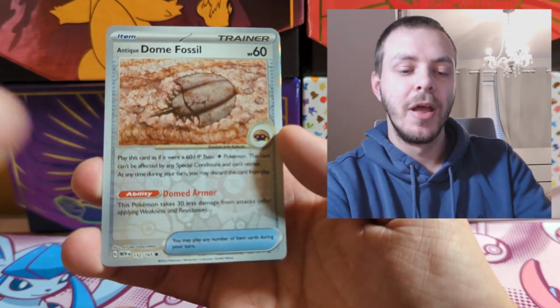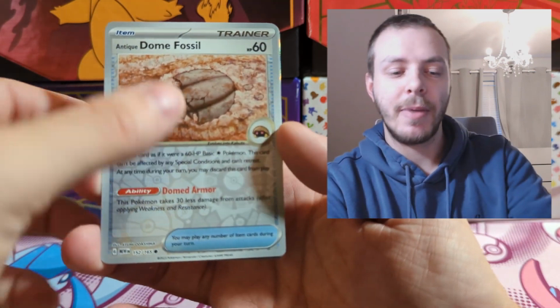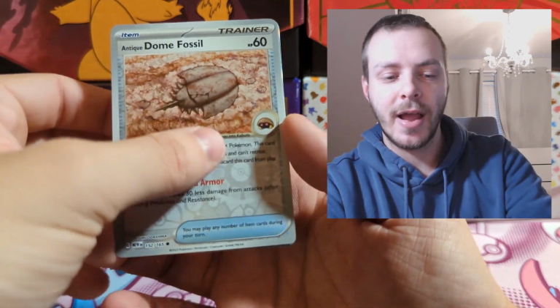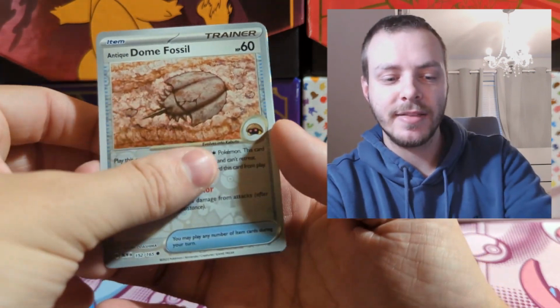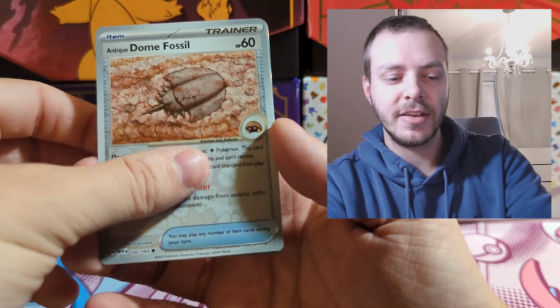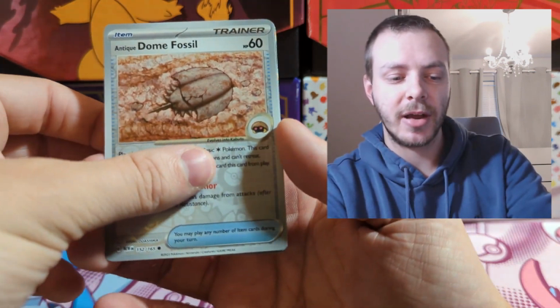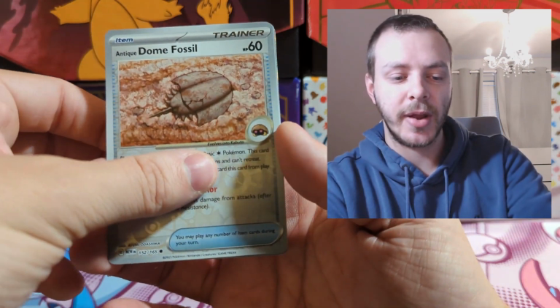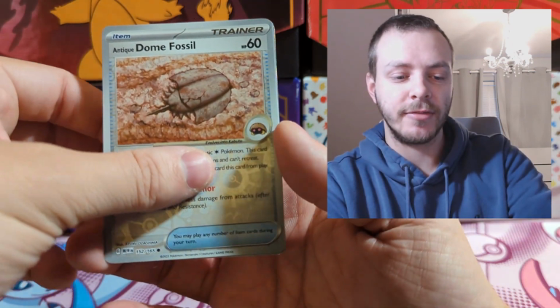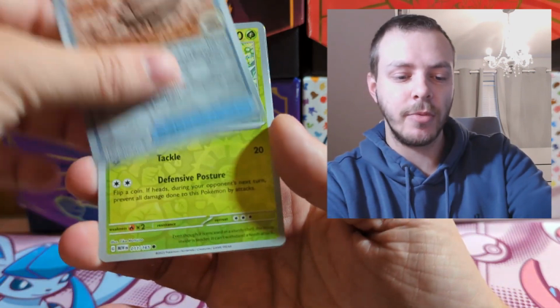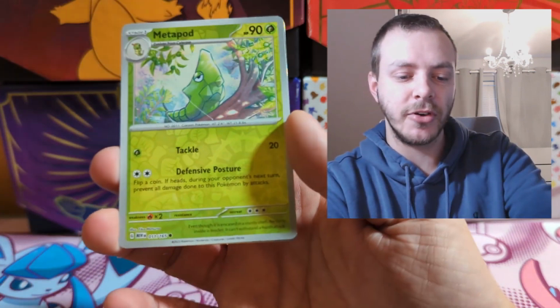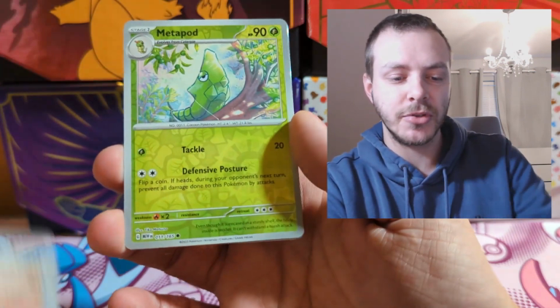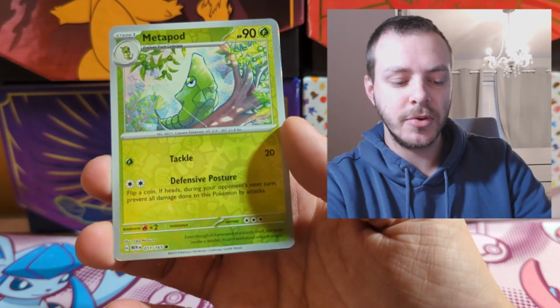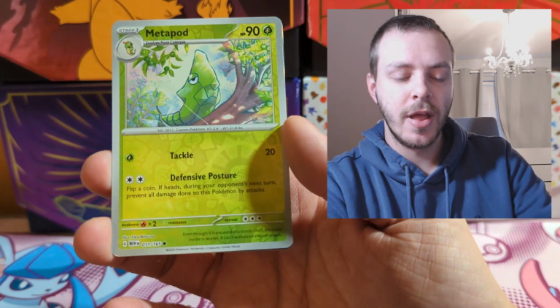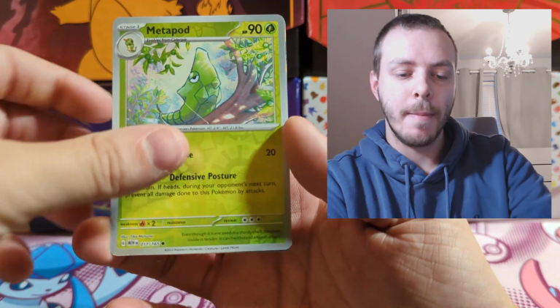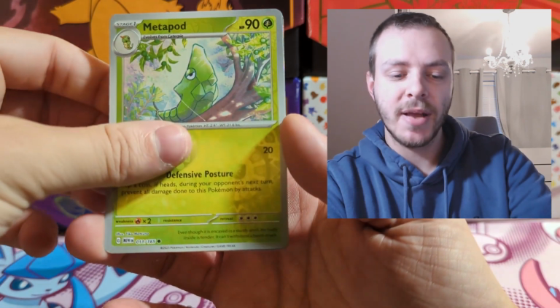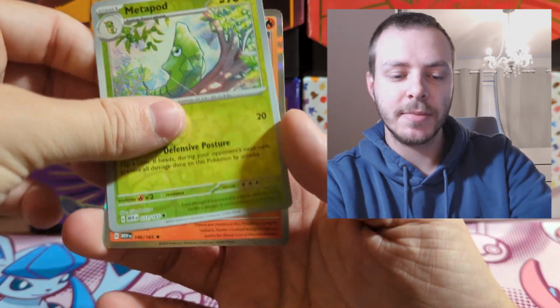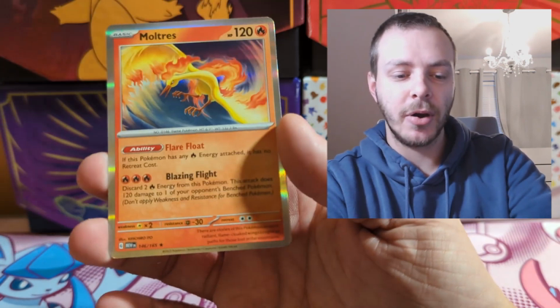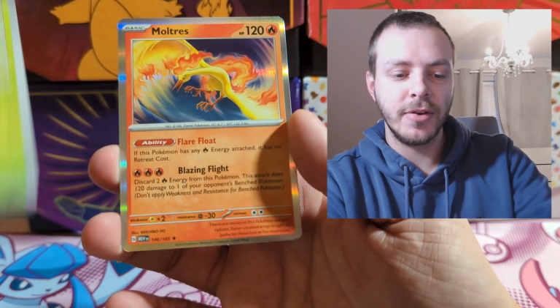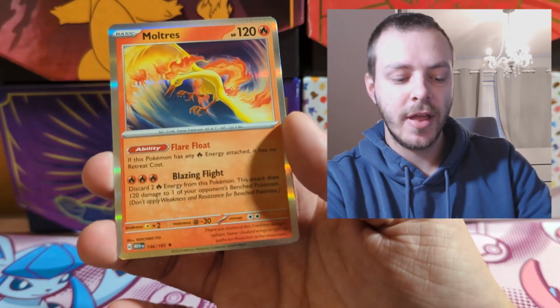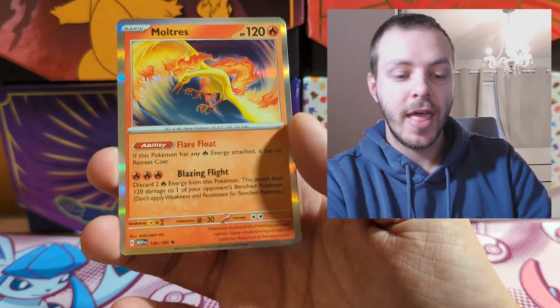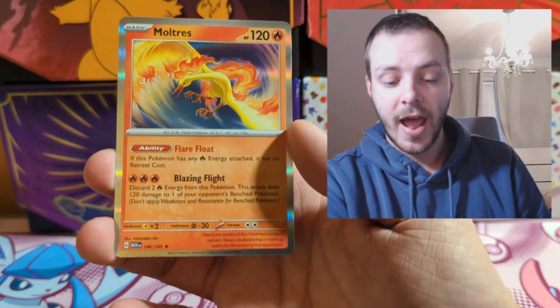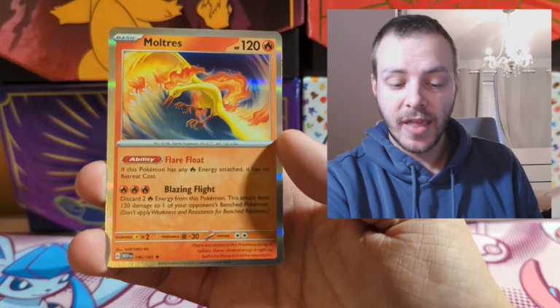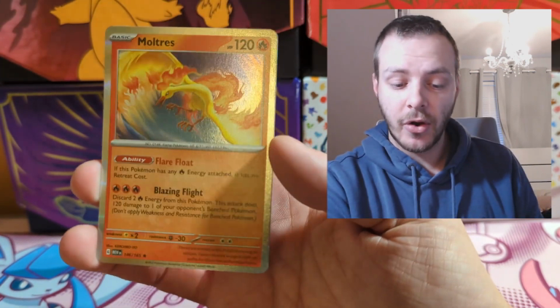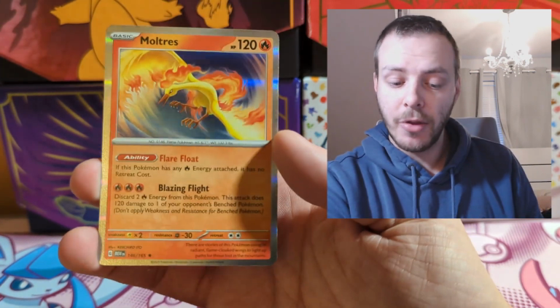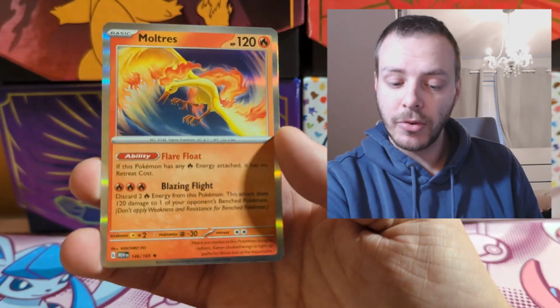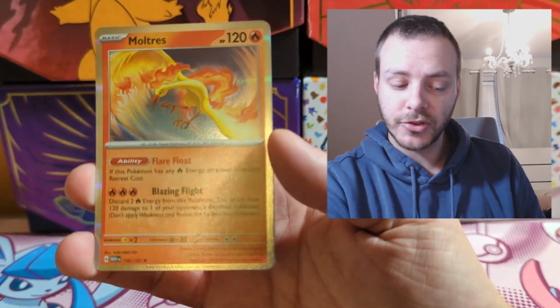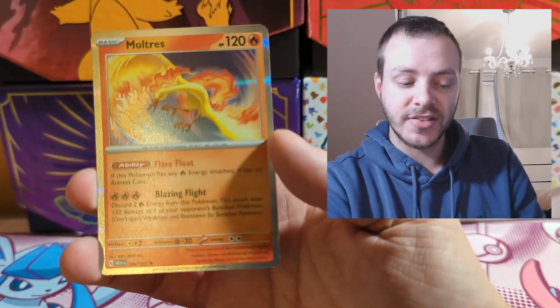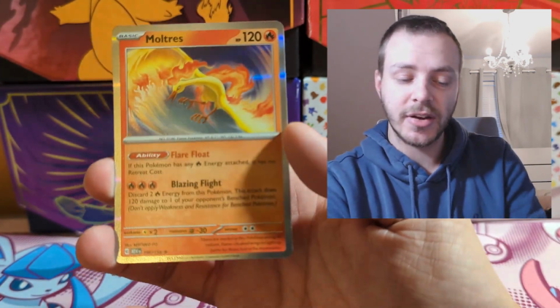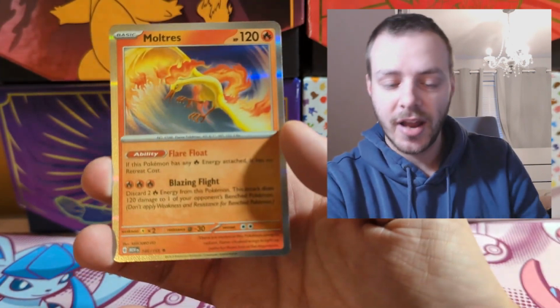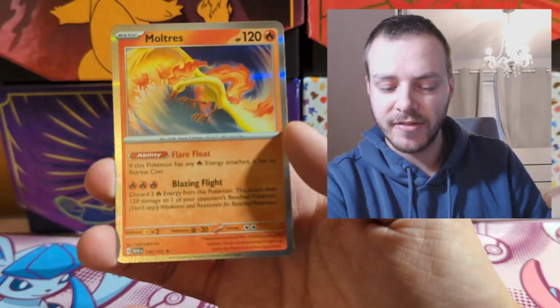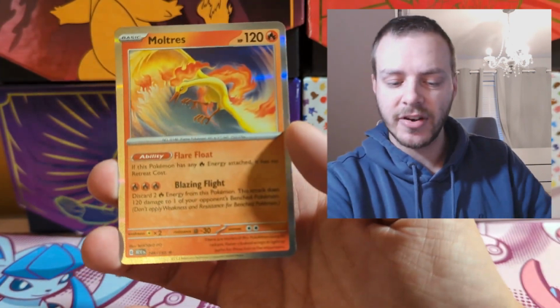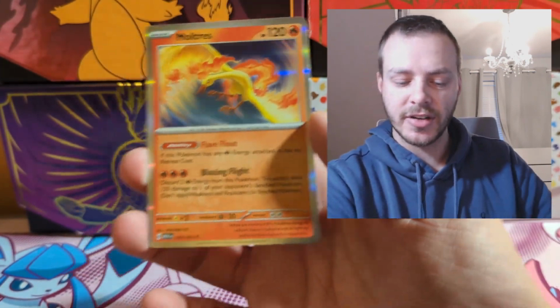Into this pack we have Dome Fossil, Metapod, and then Holo Moltres. Very nice.